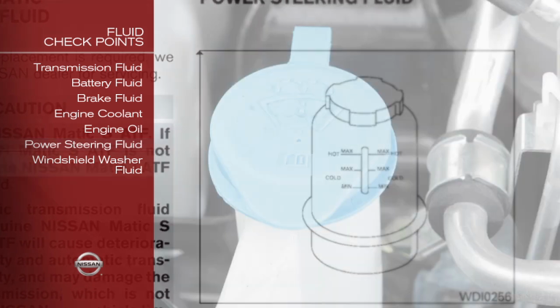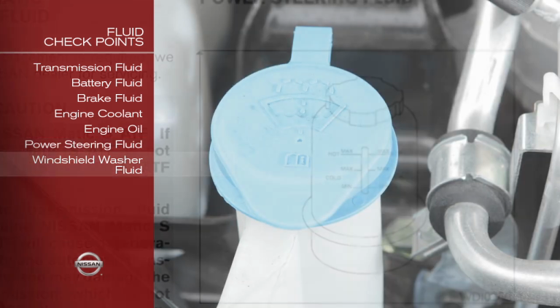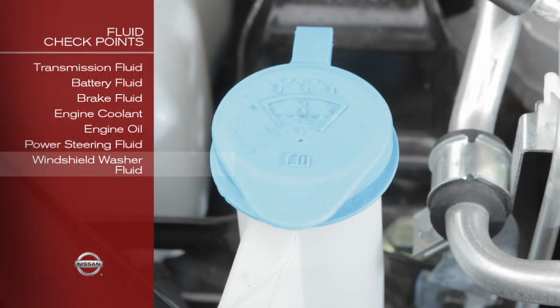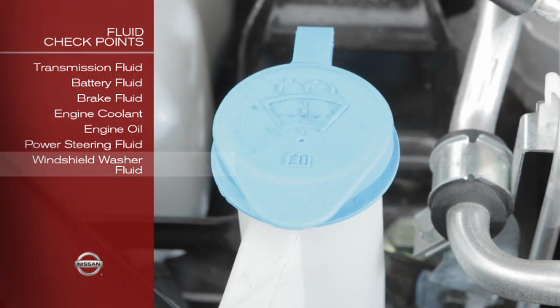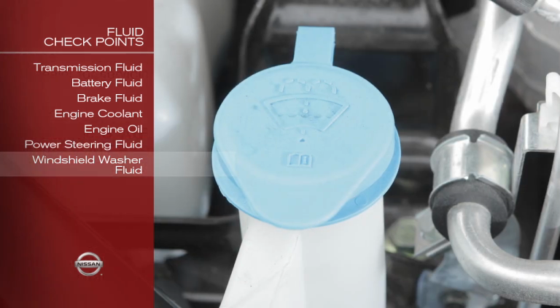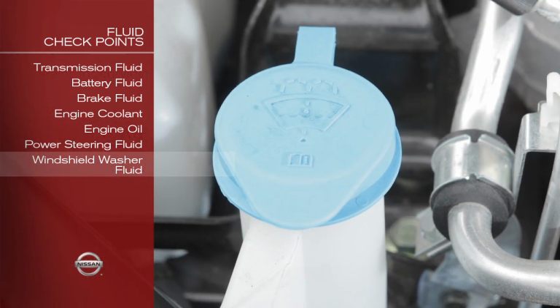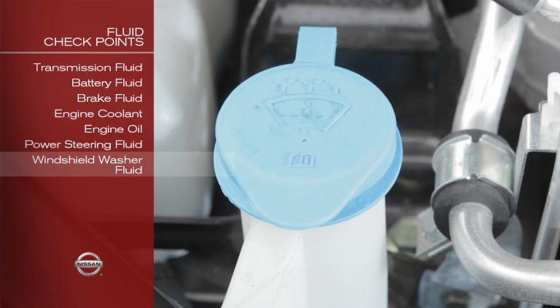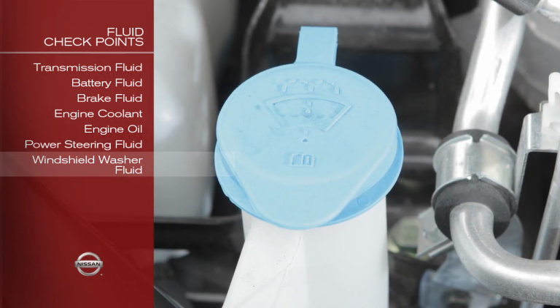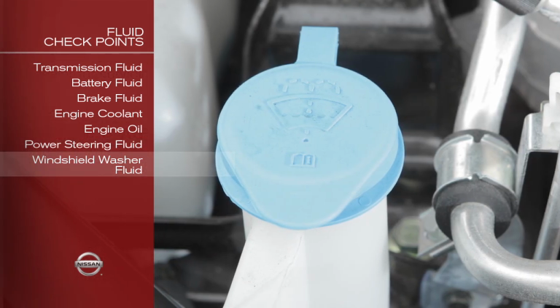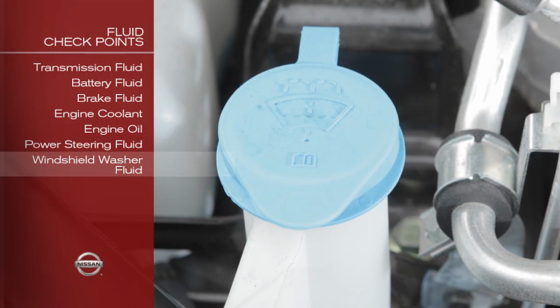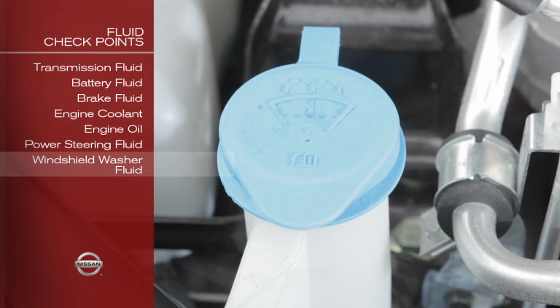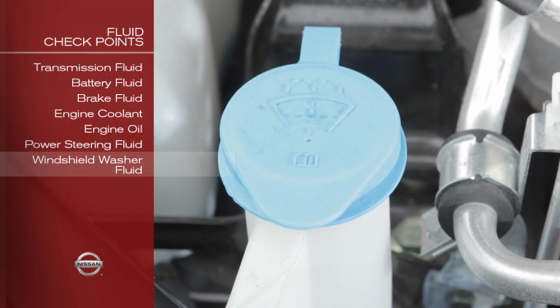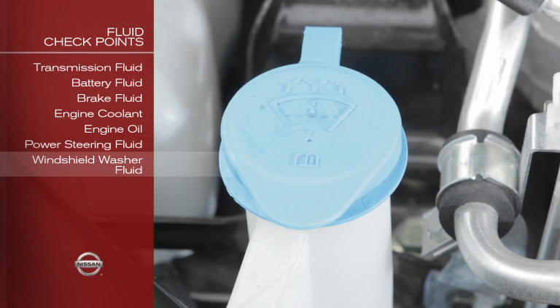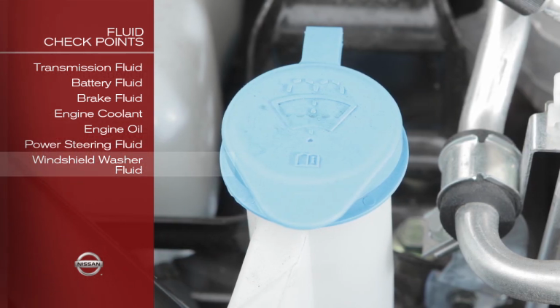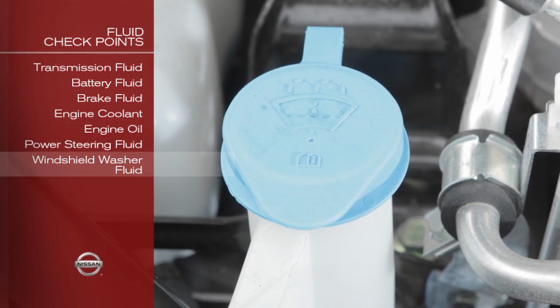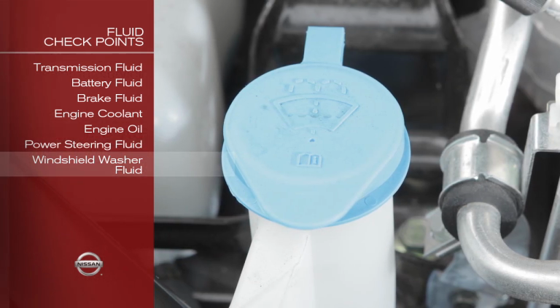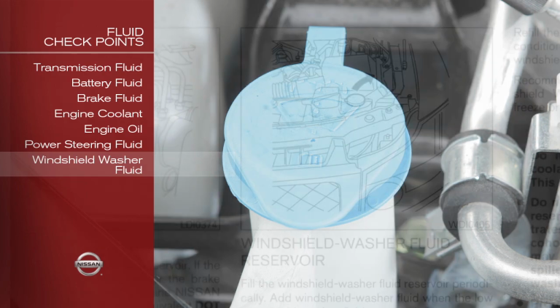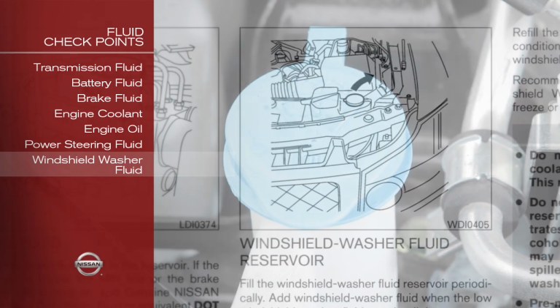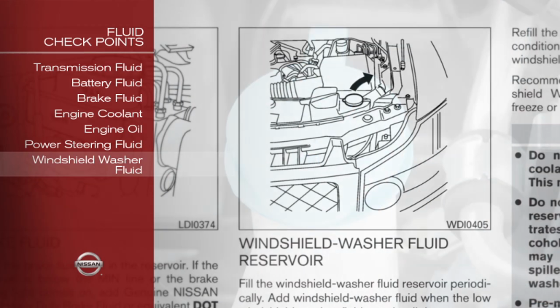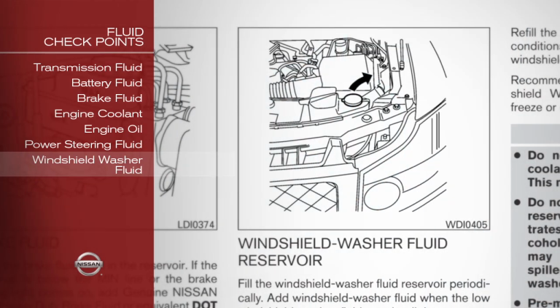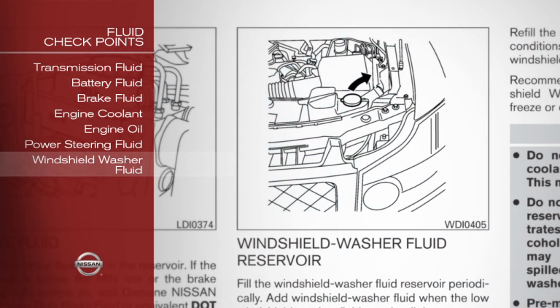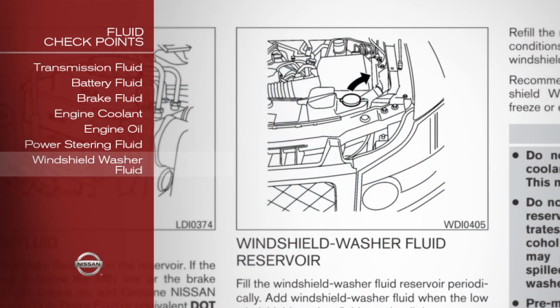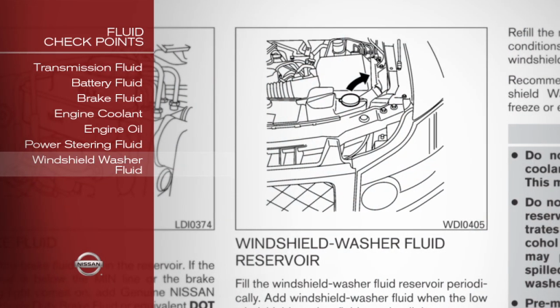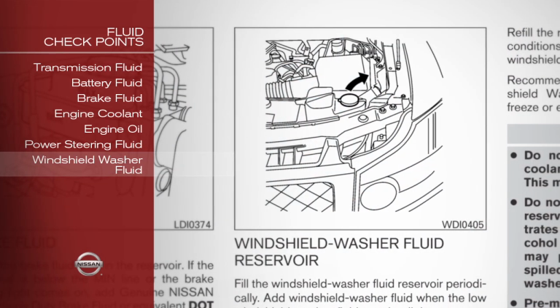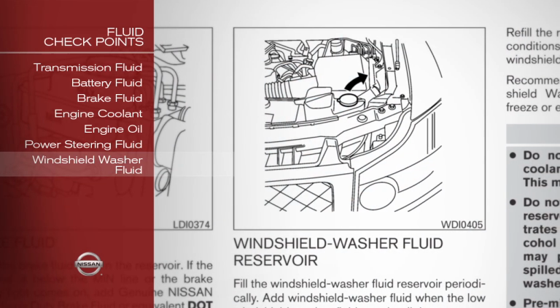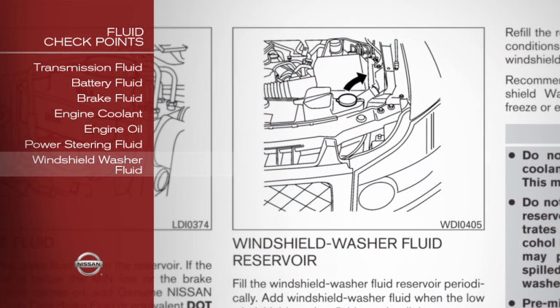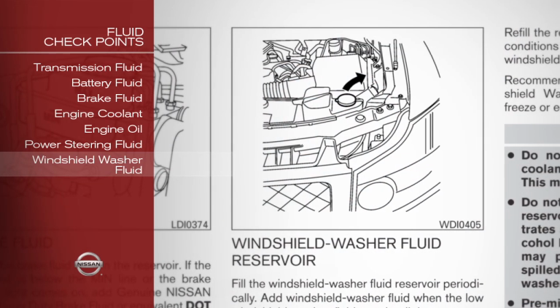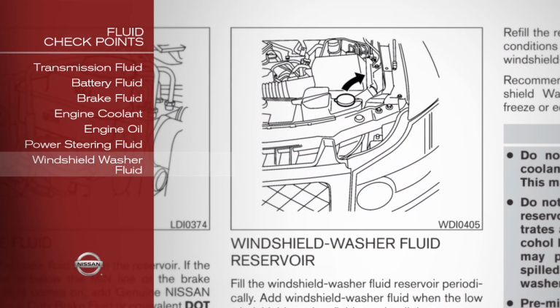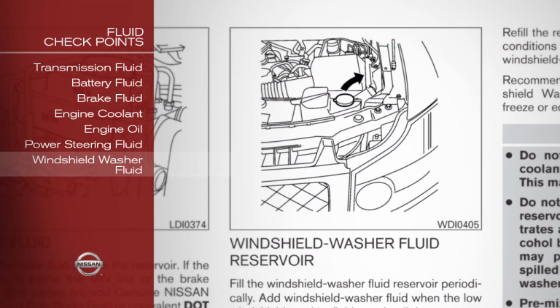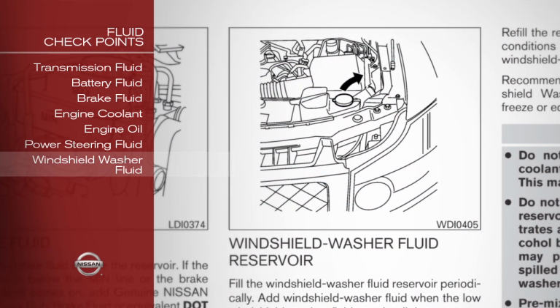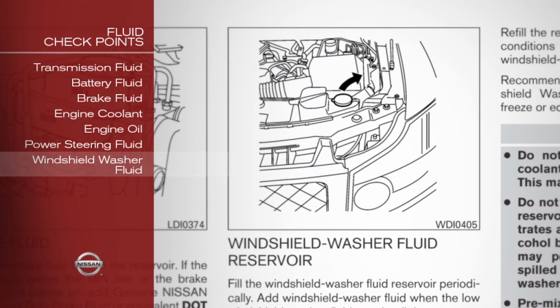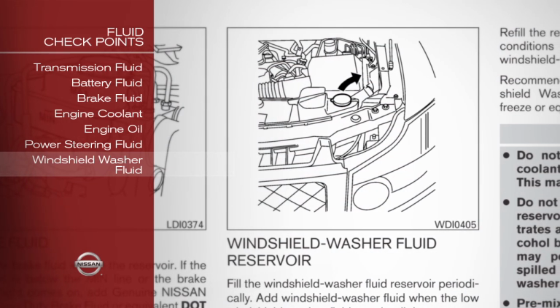Windshield washer fluid: check from time to time to see that there is an ample supply of fluid in the reservoir.